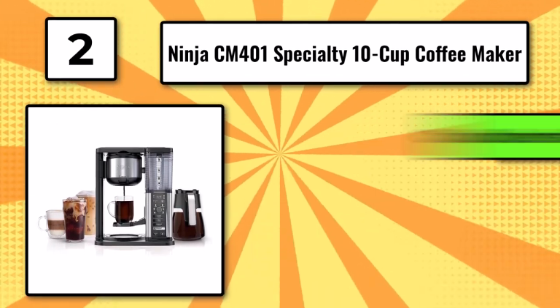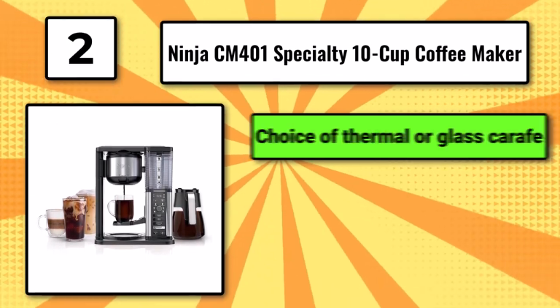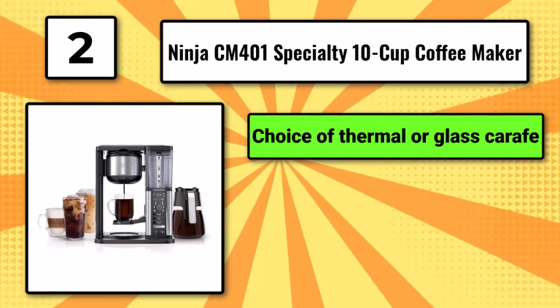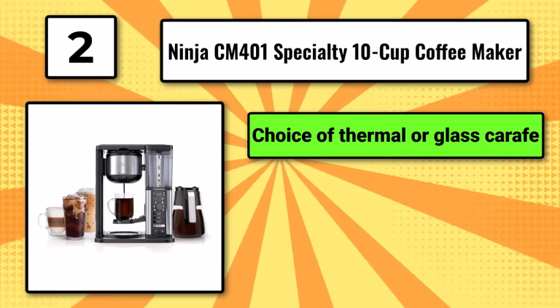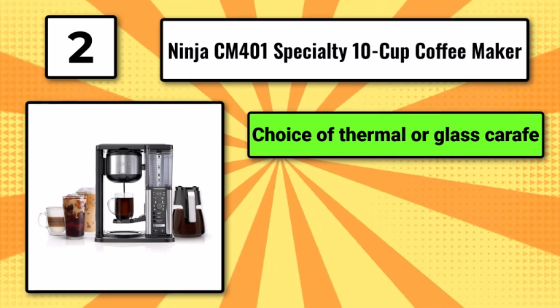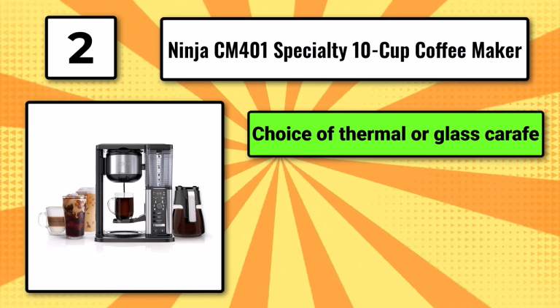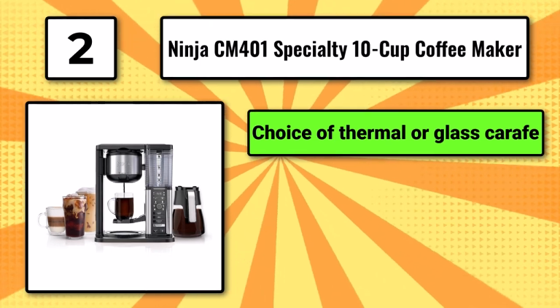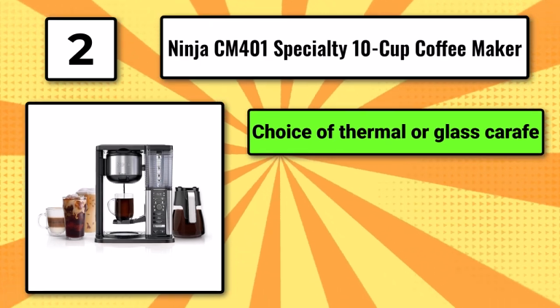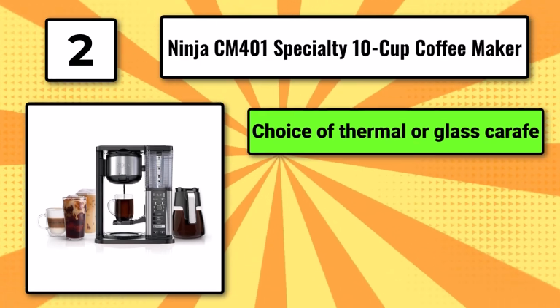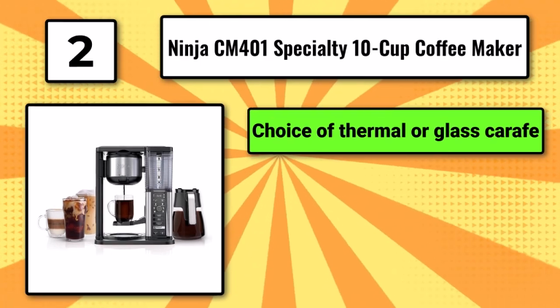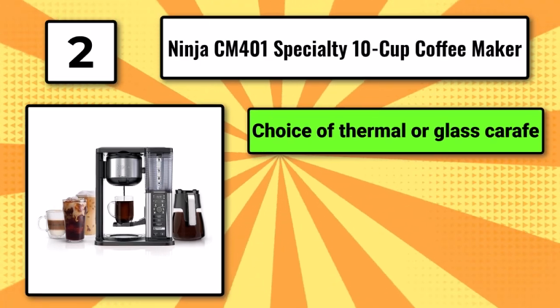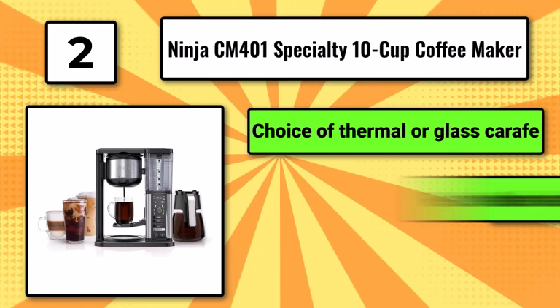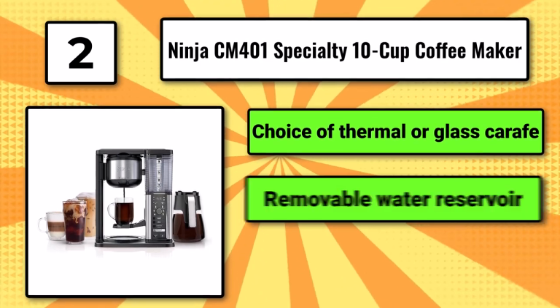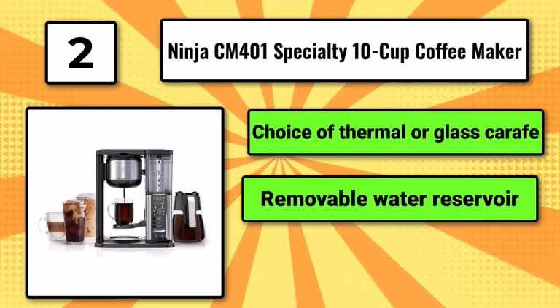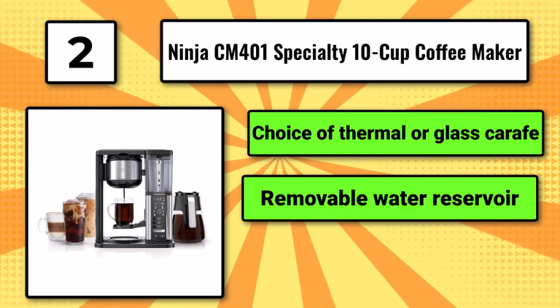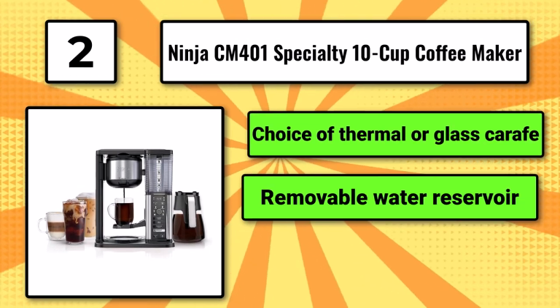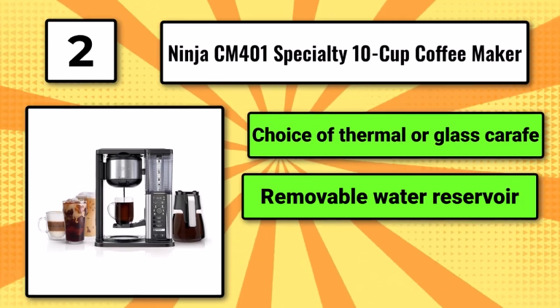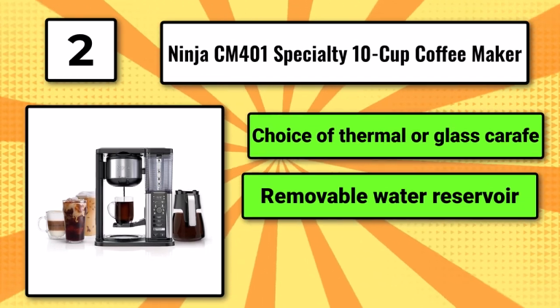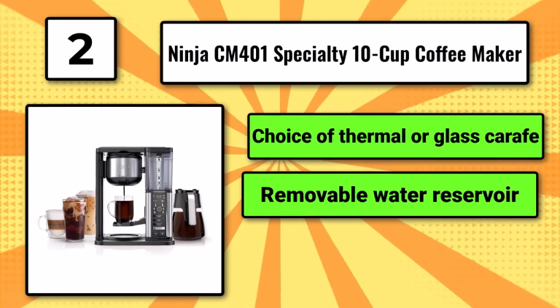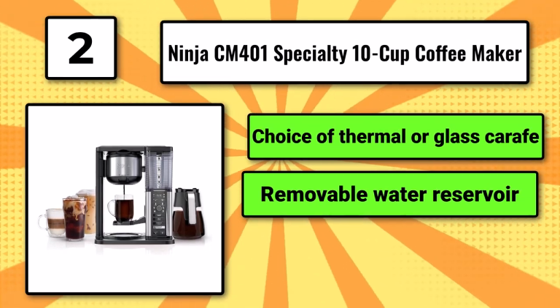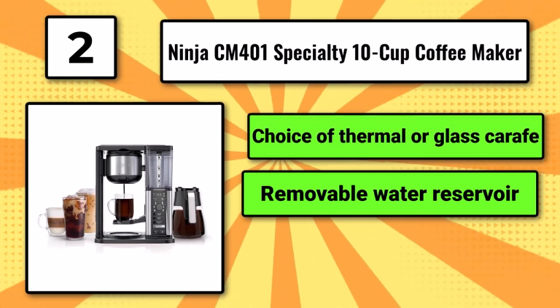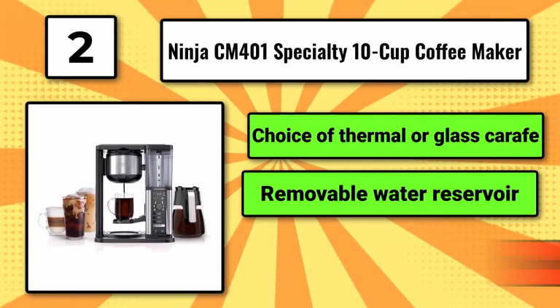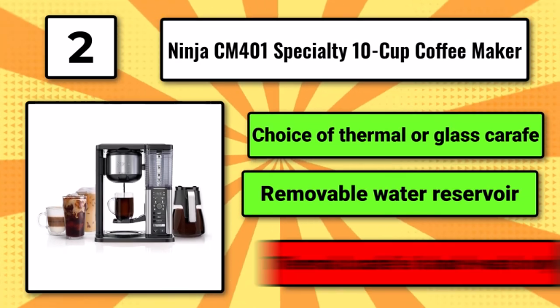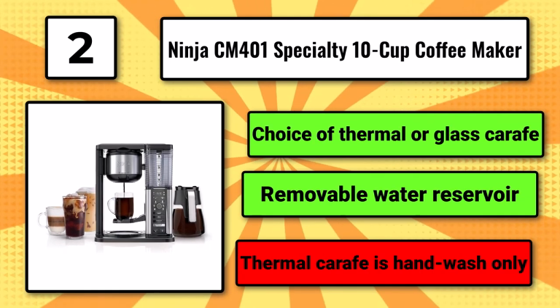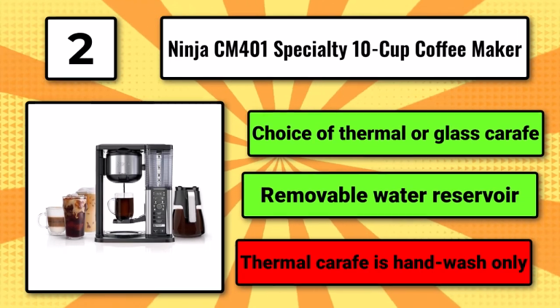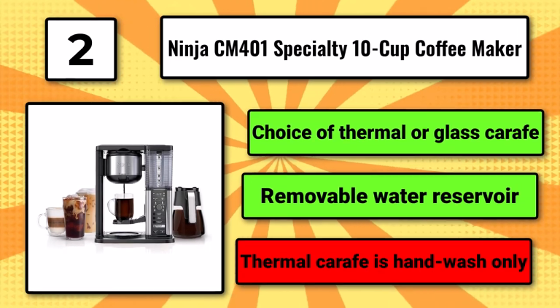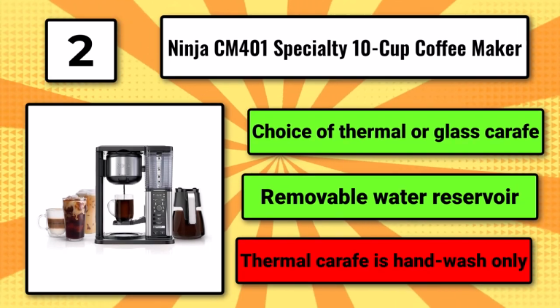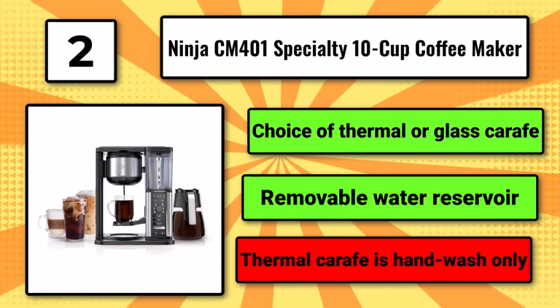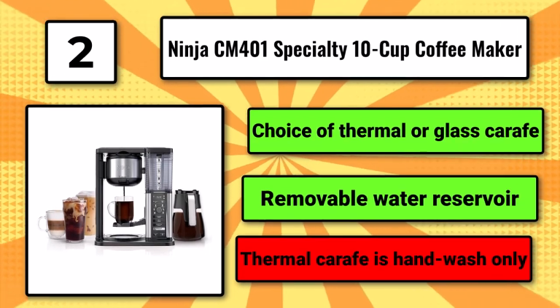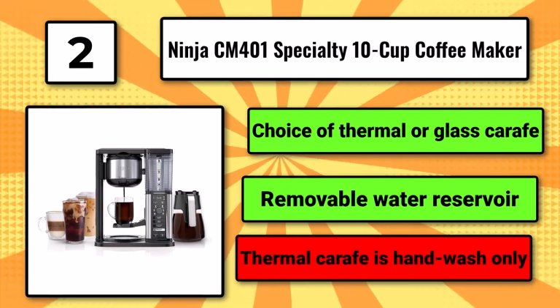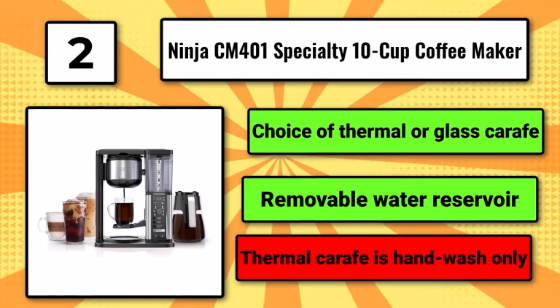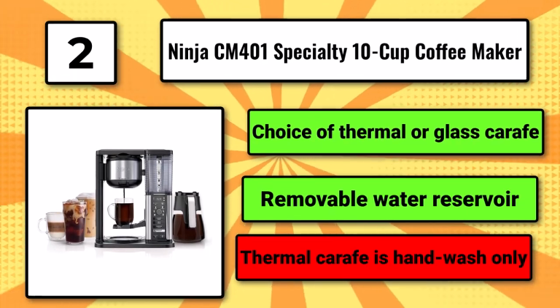Choice of thermal or glass carafe. Removable water reservoir. Thermal carafe is hand-wash only.